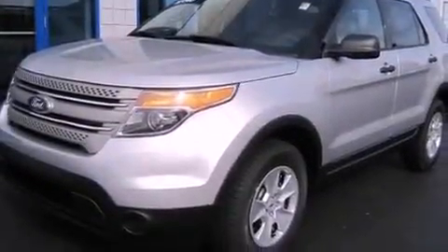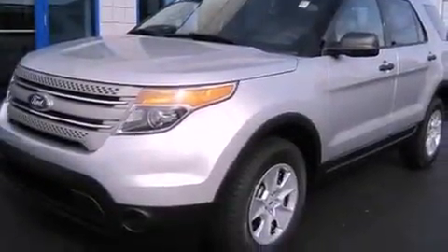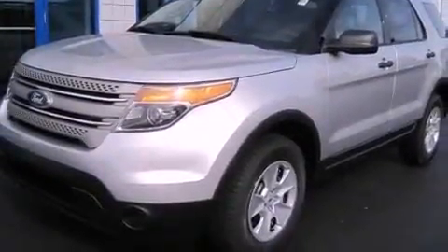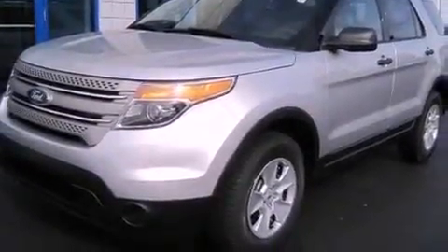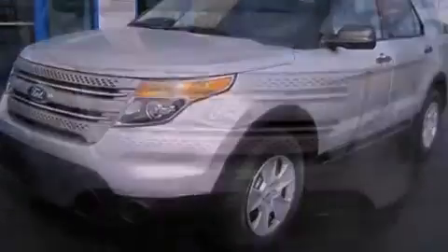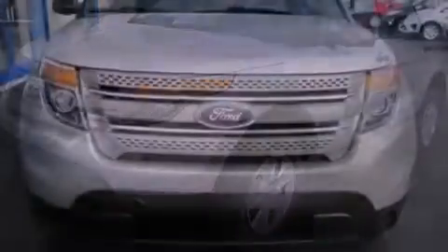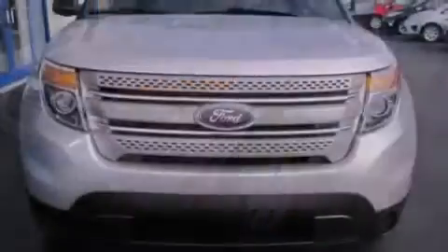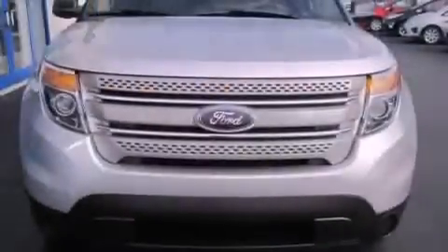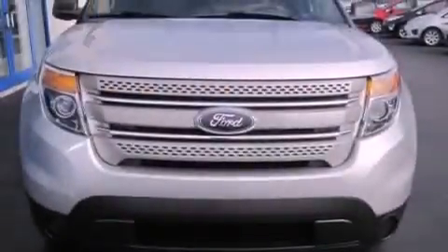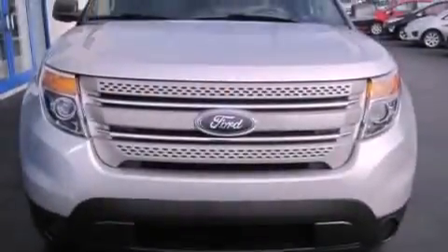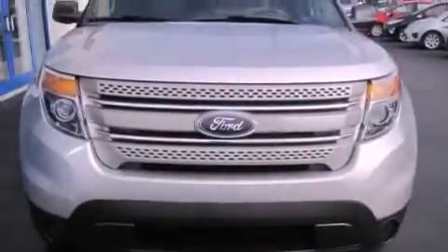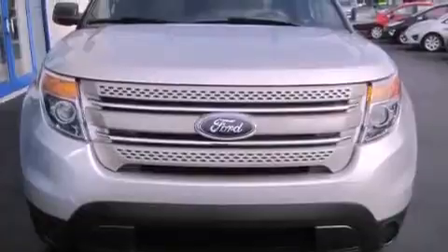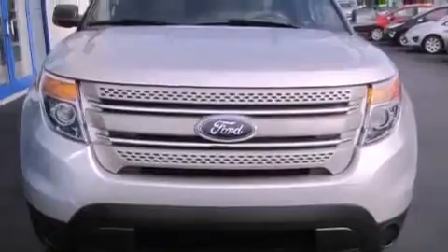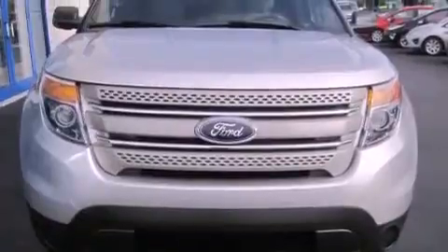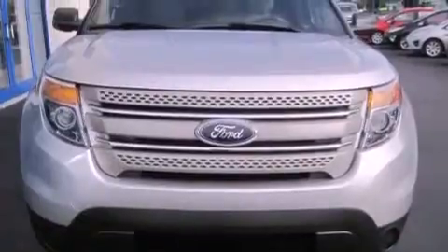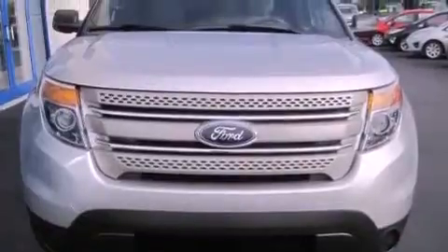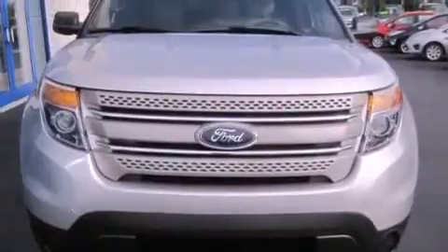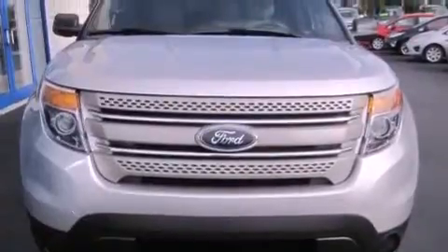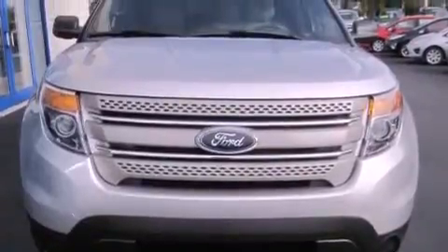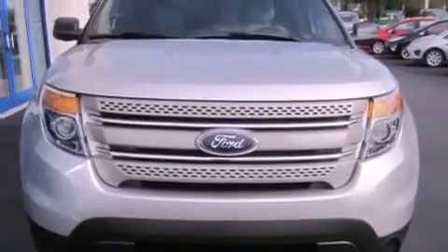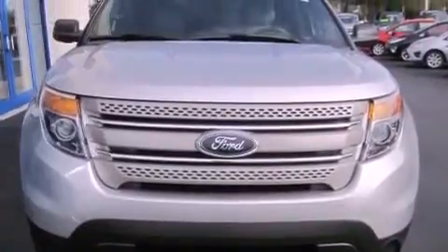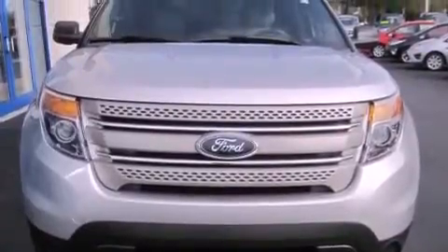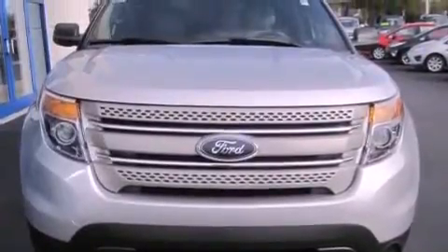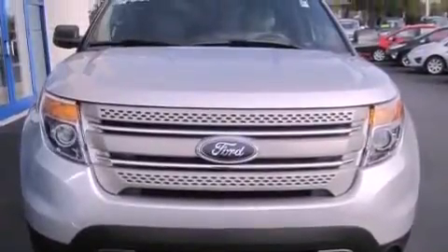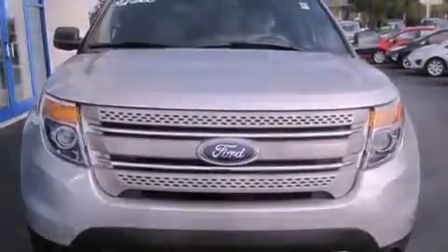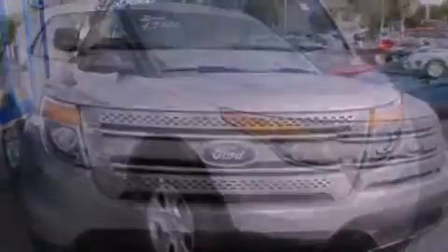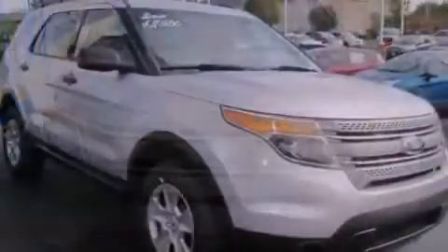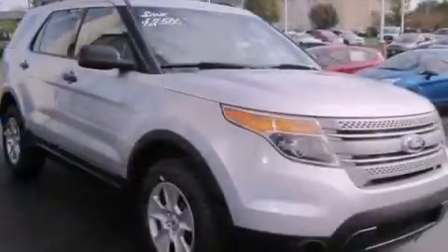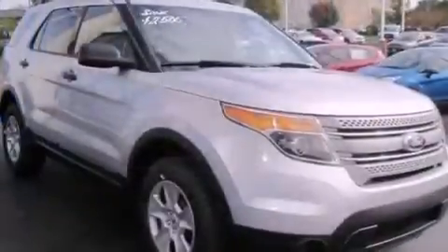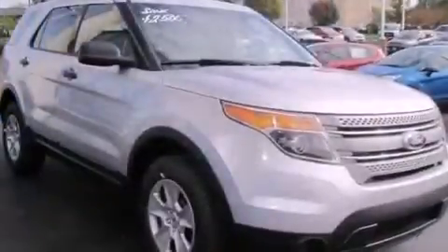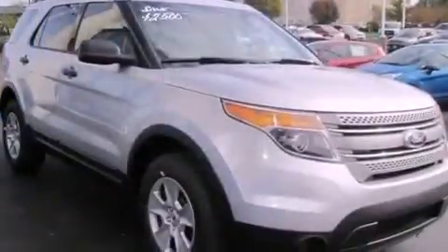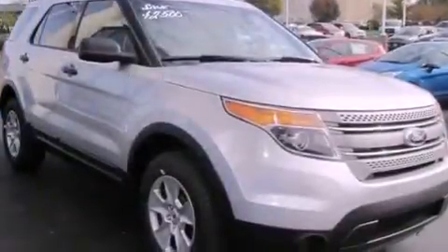This SUV has an automatic transmission, a six-cylinder engine, and the added capability of four-wheel drive.